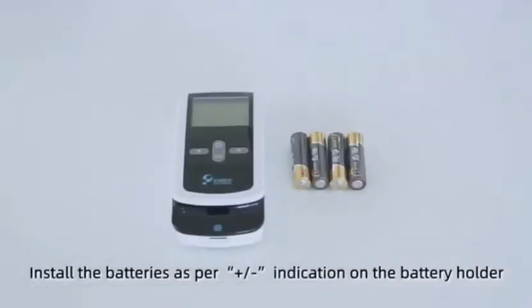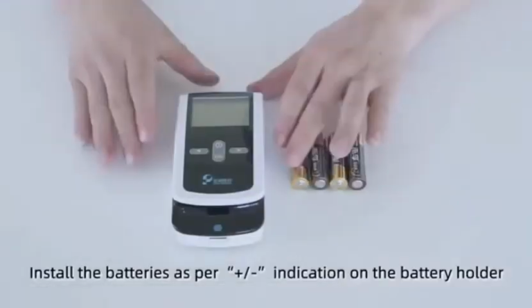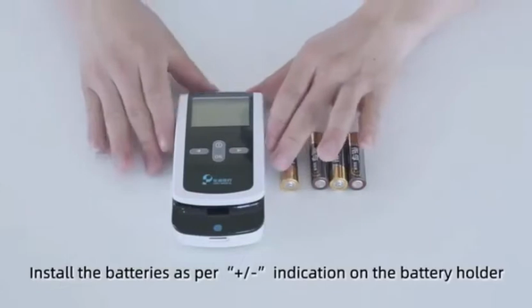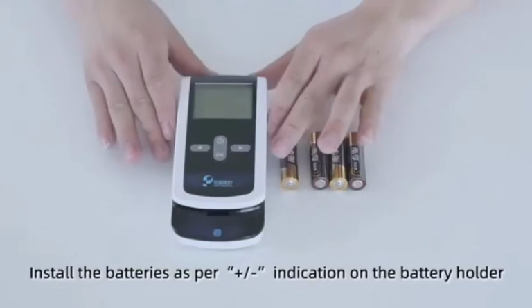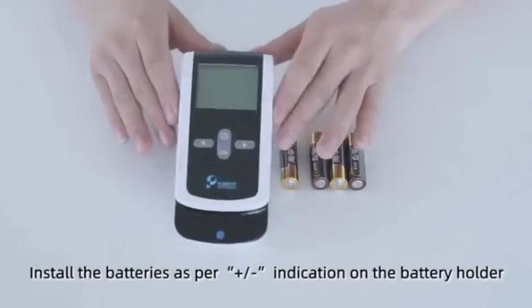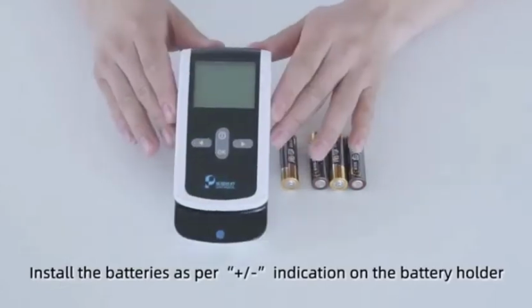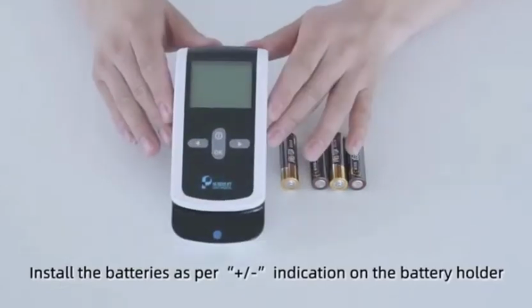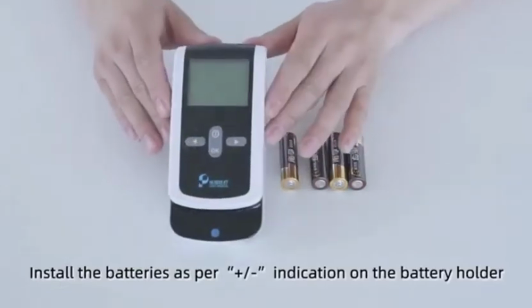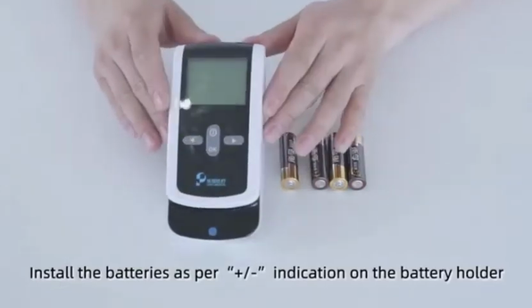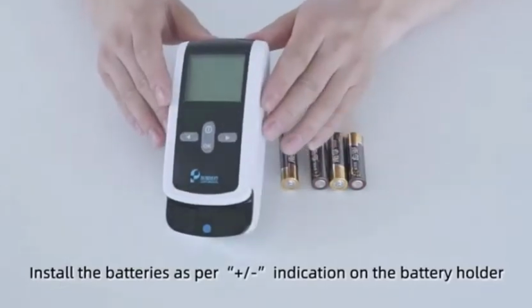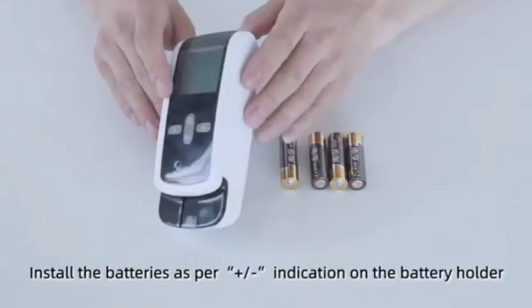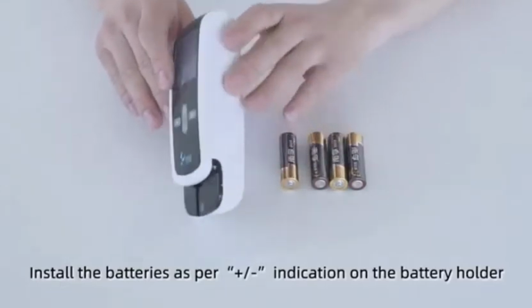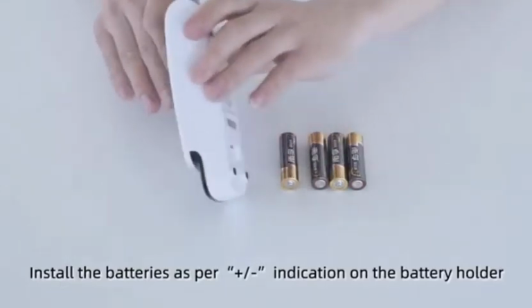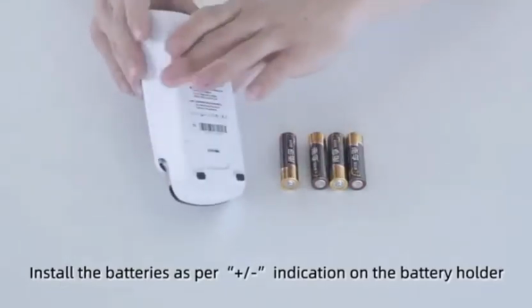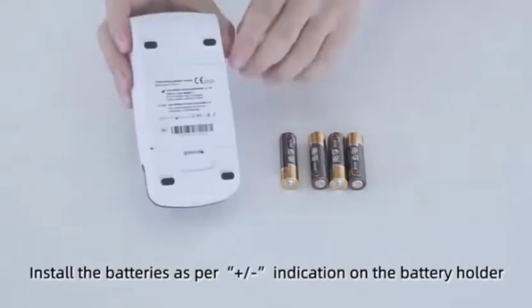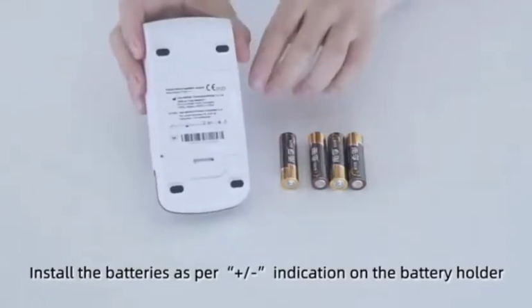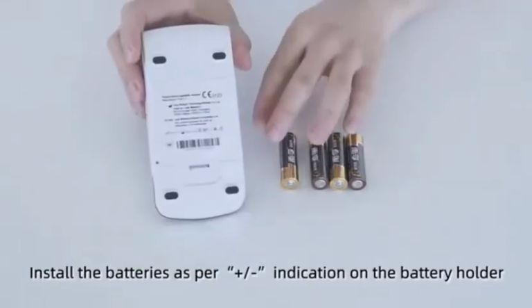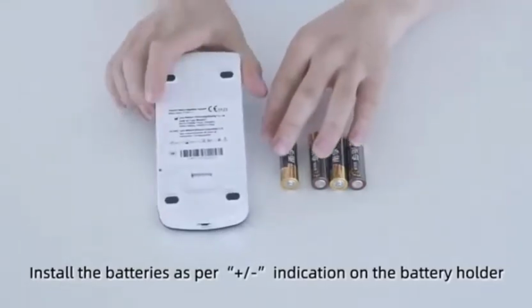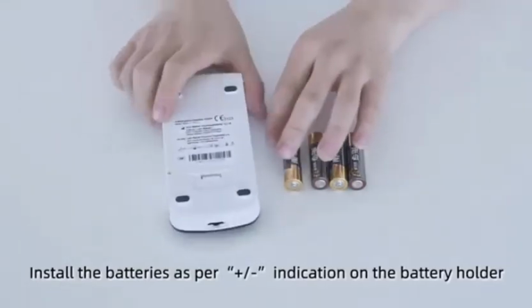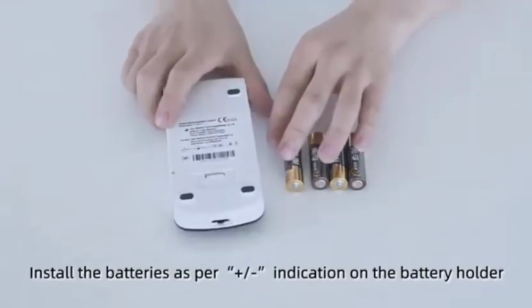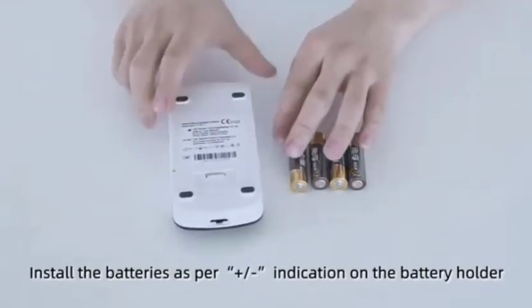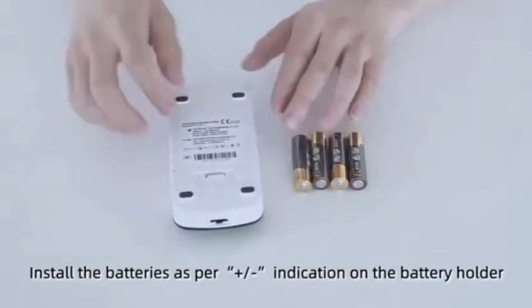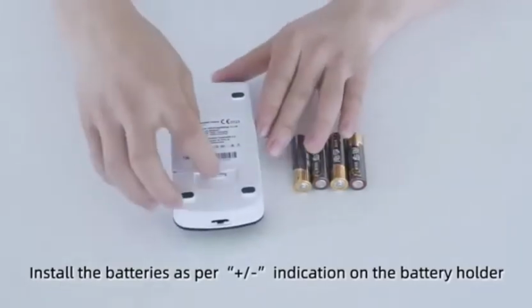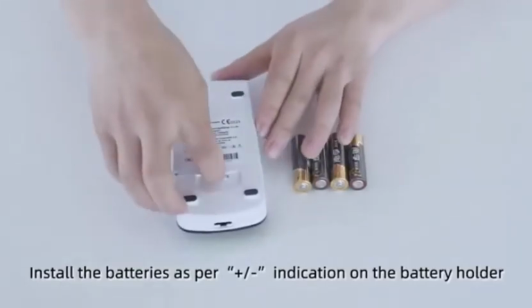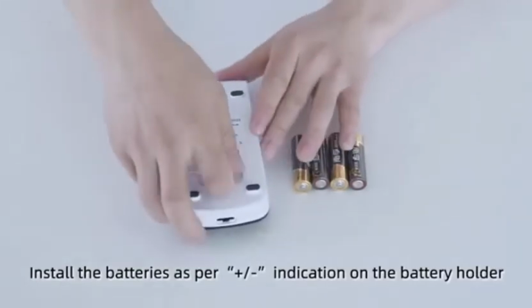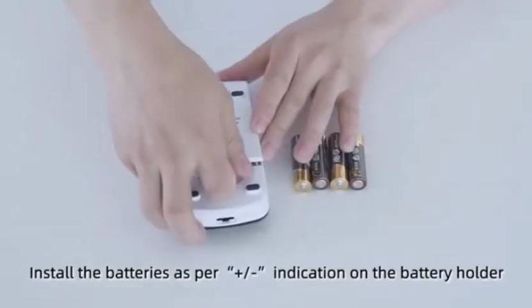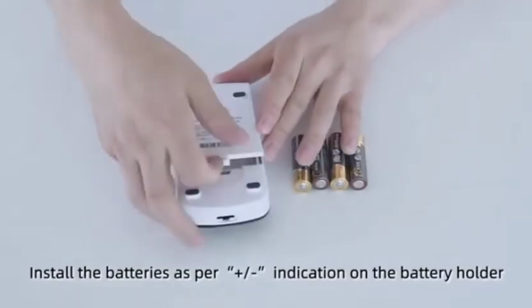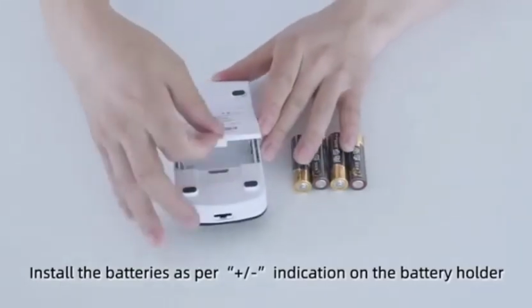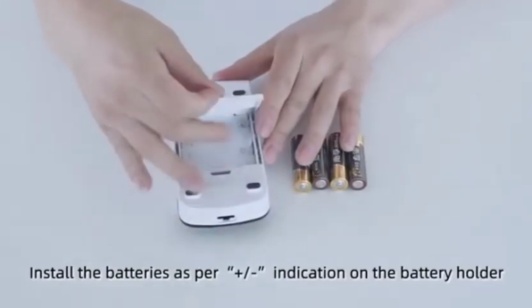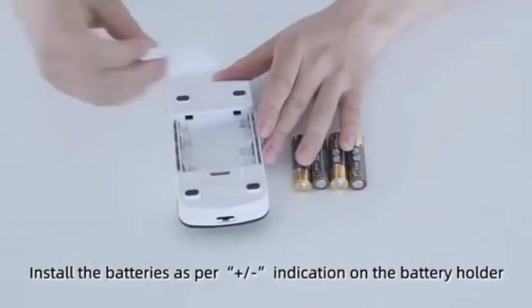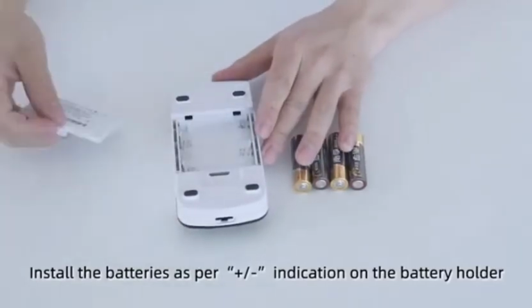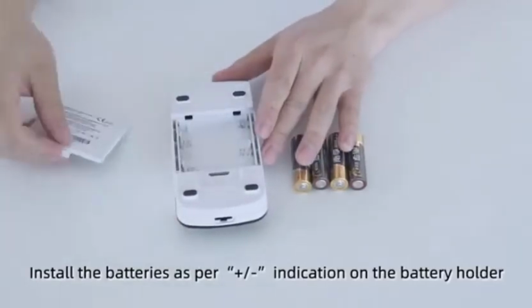Install the batteries as per the positive or negative indication on the battery holder.